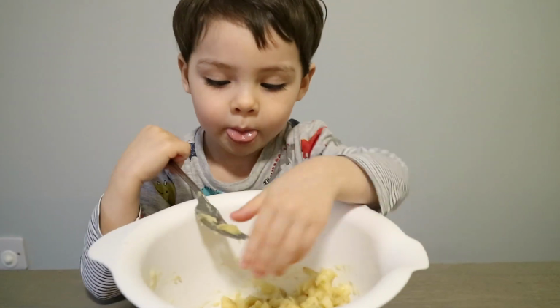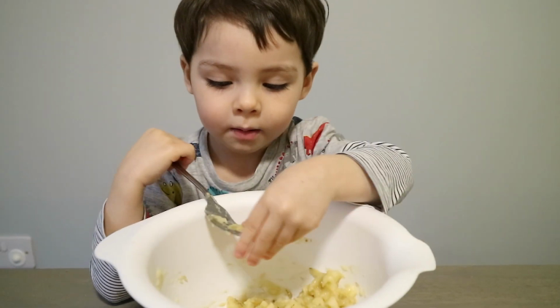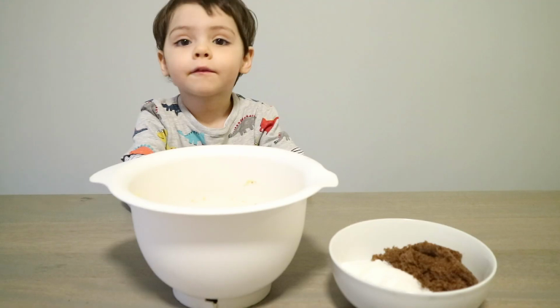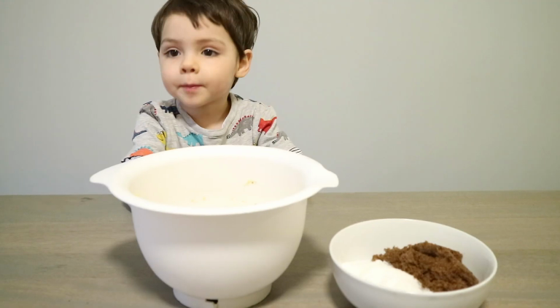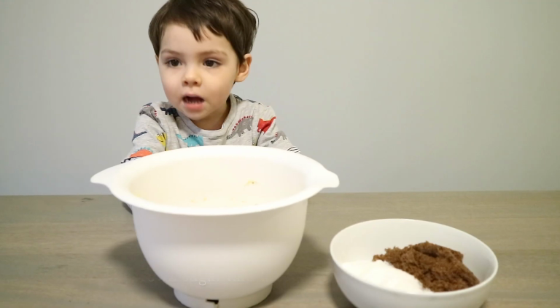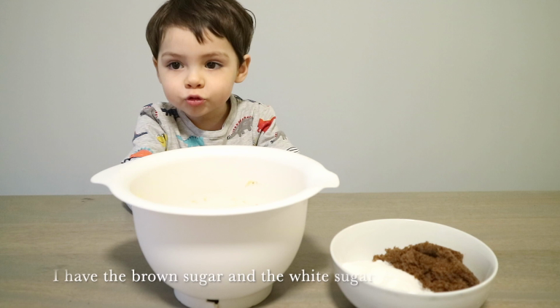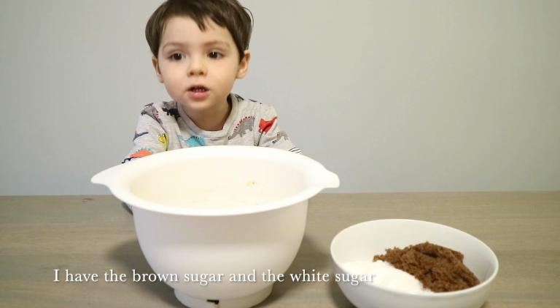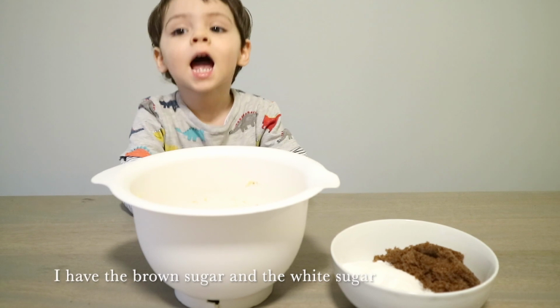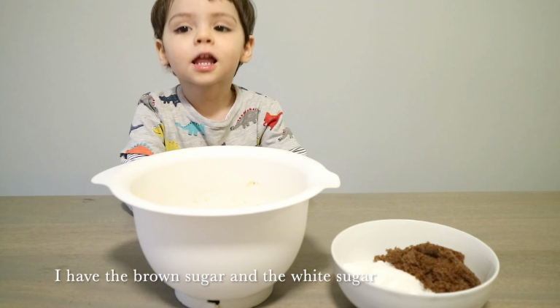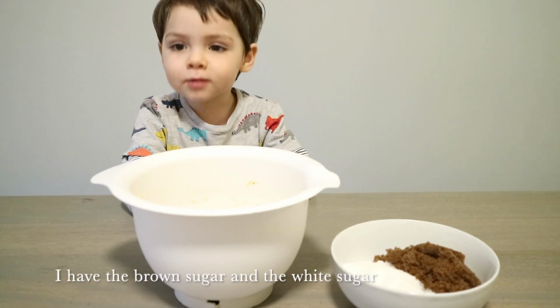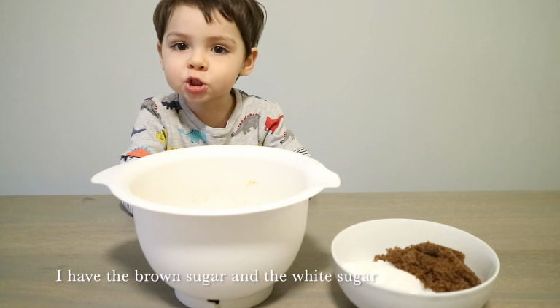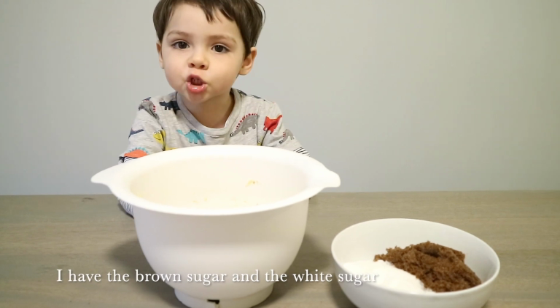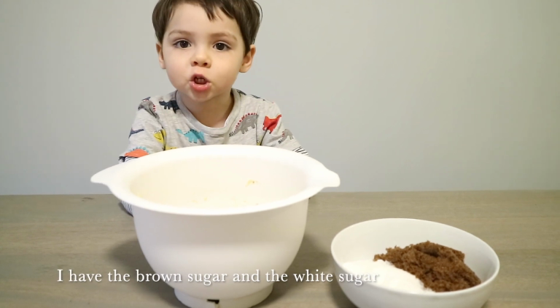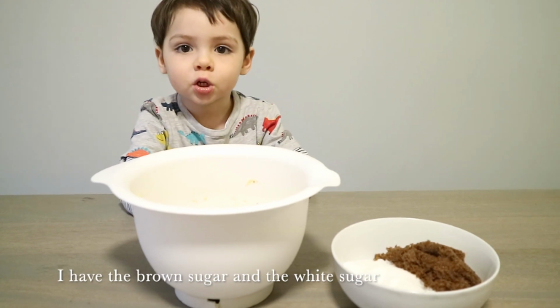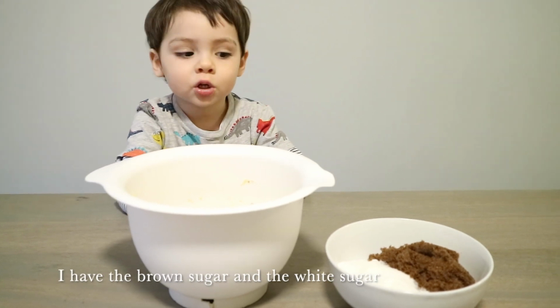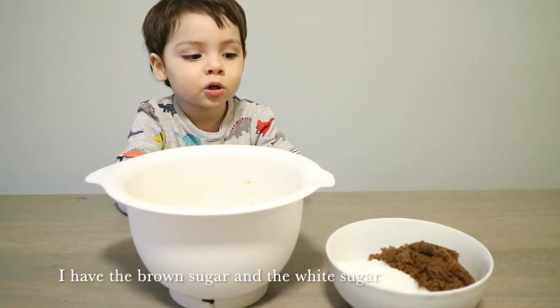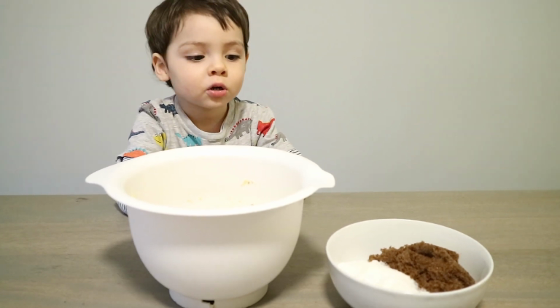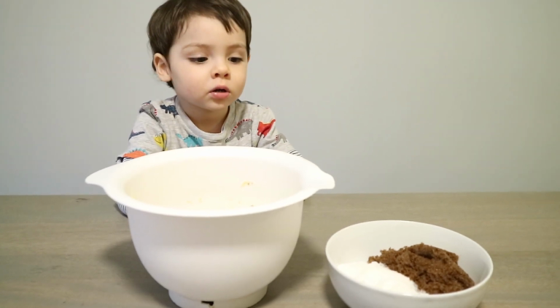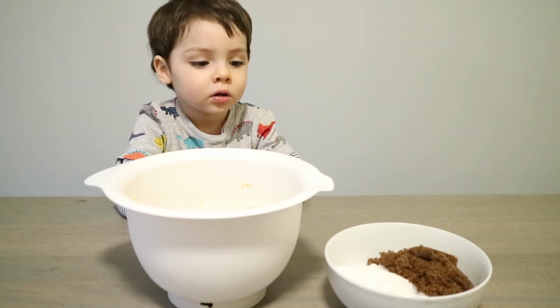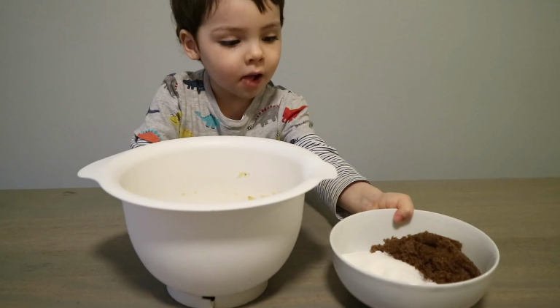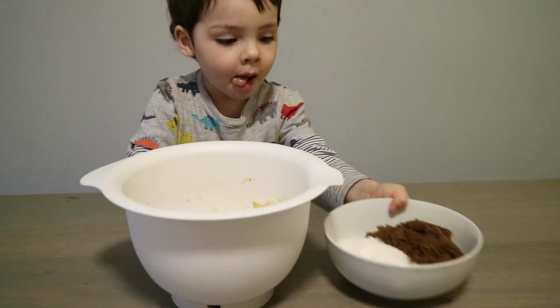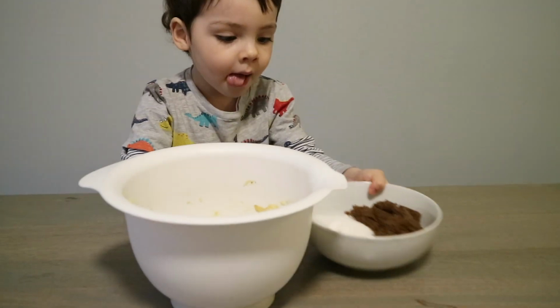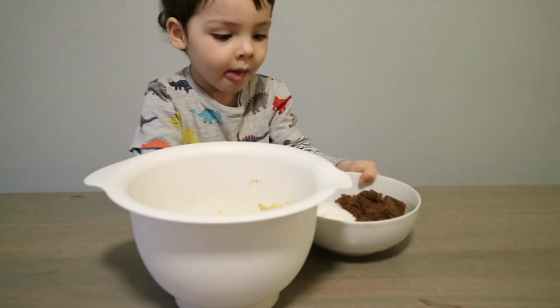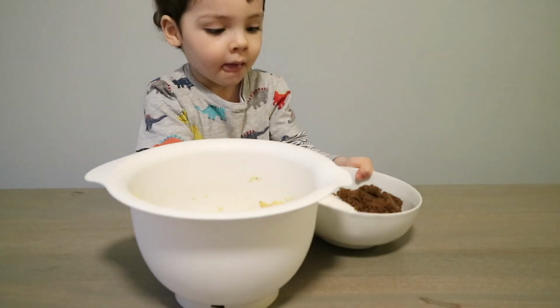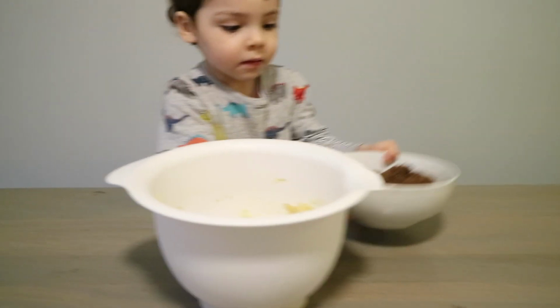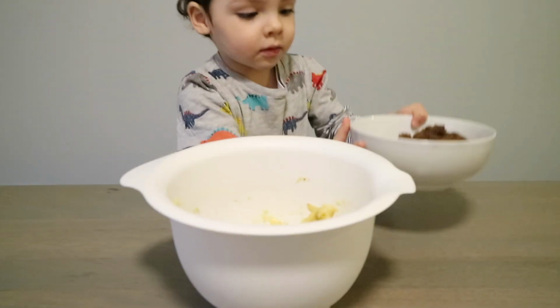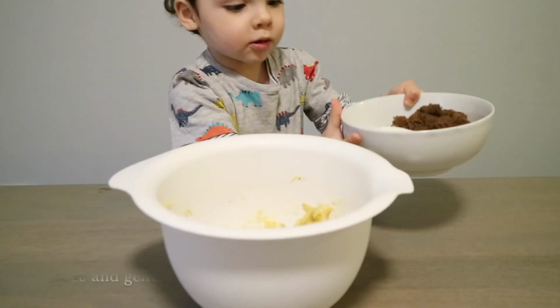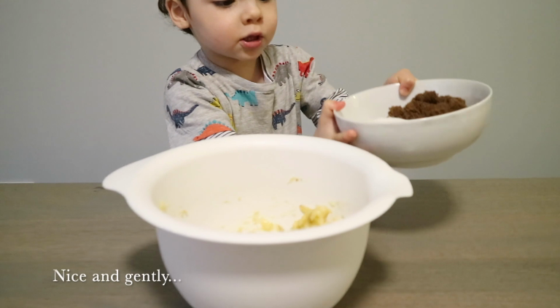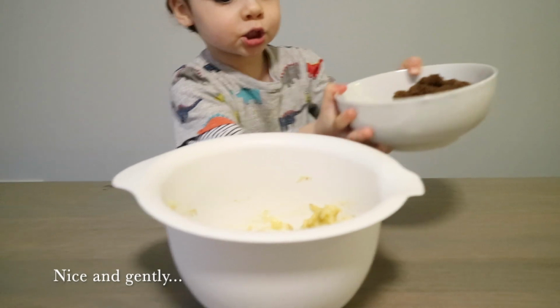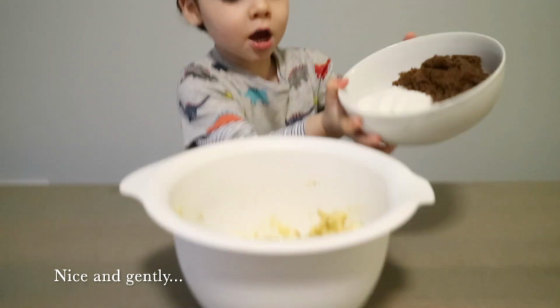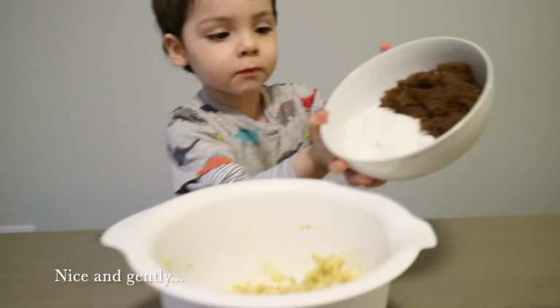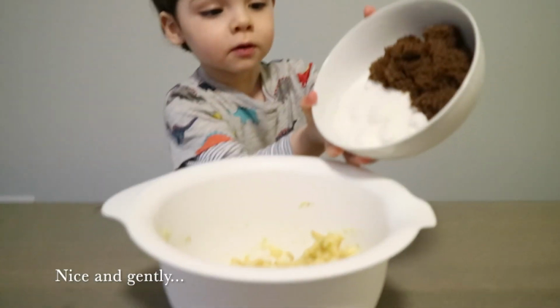I have the brown sugar and the red sugar. Nice and gentle — can you smell it?